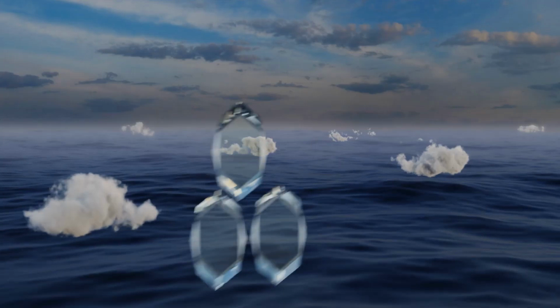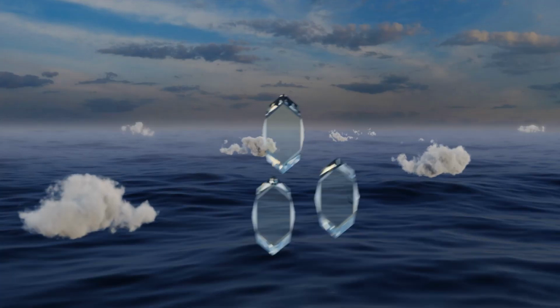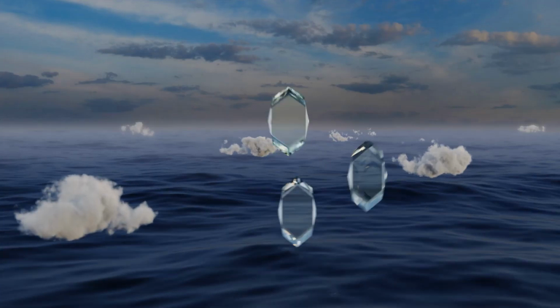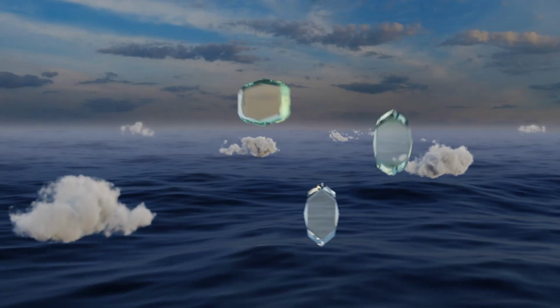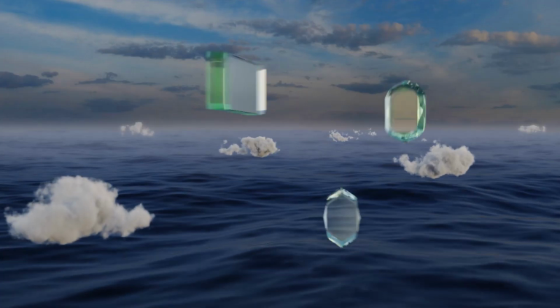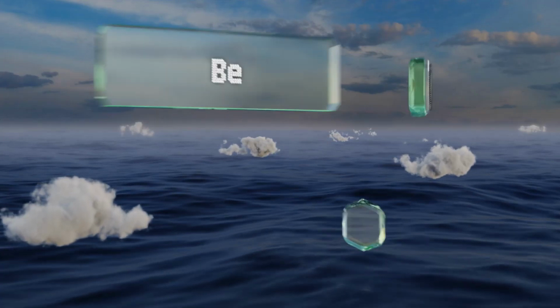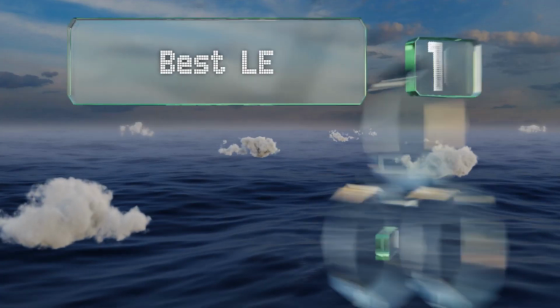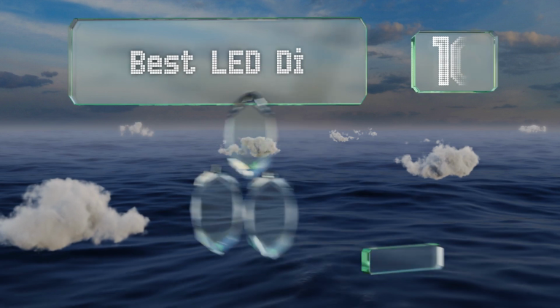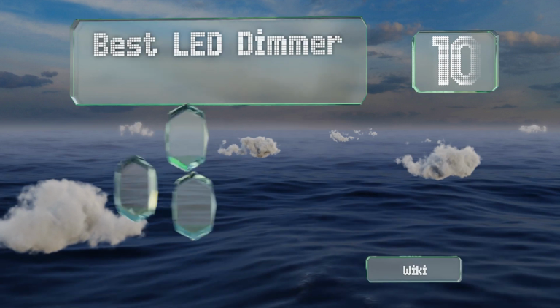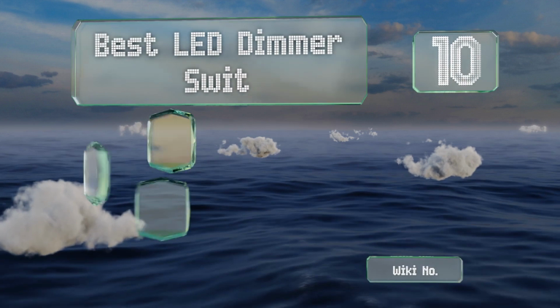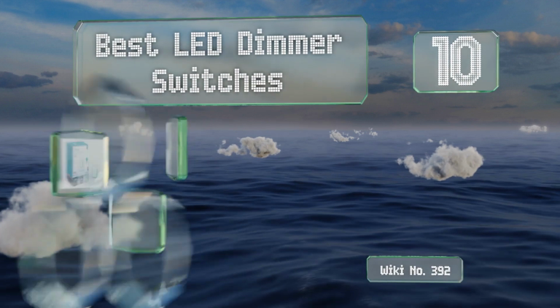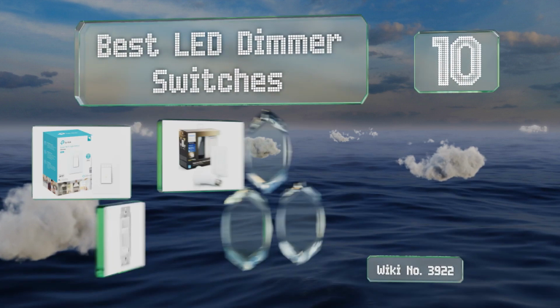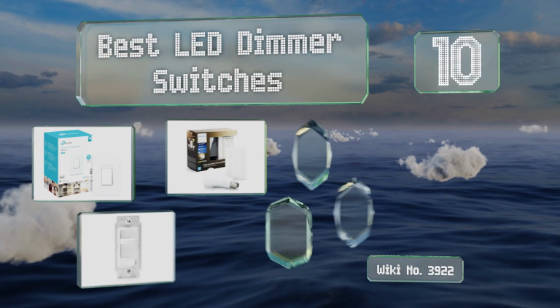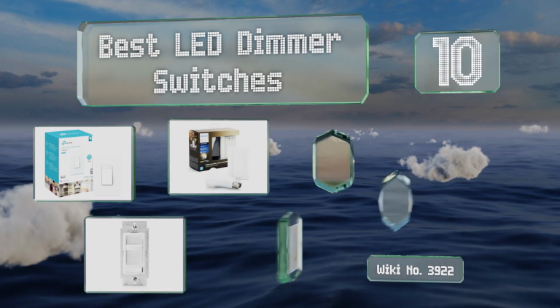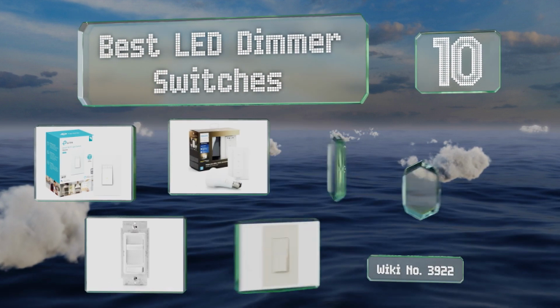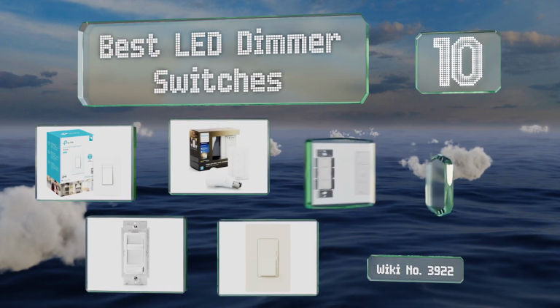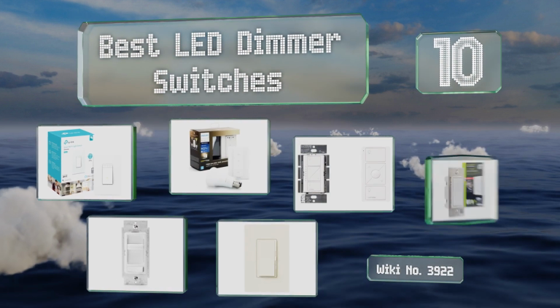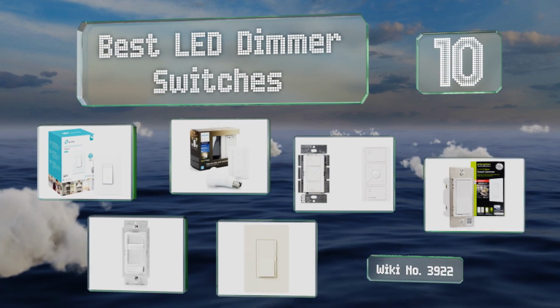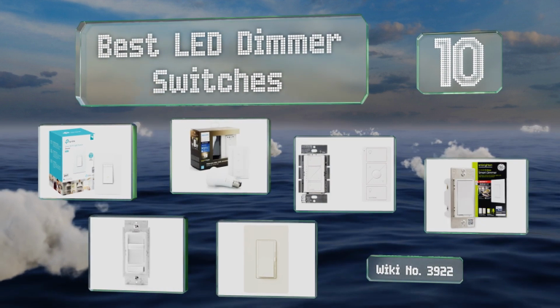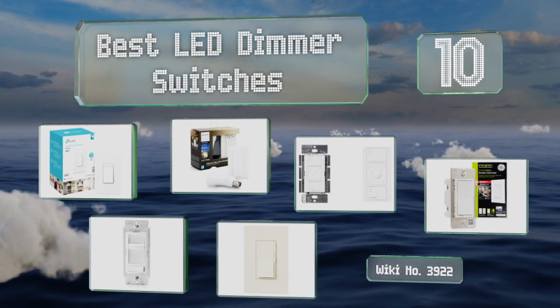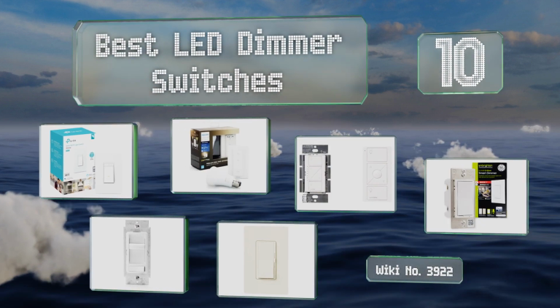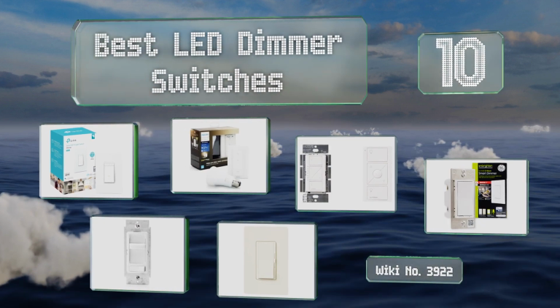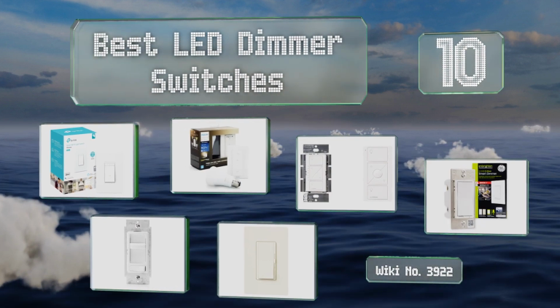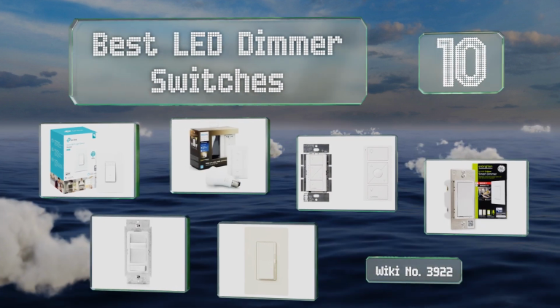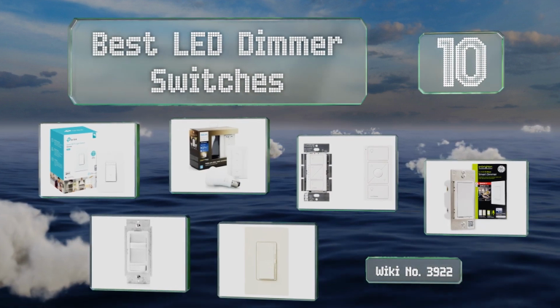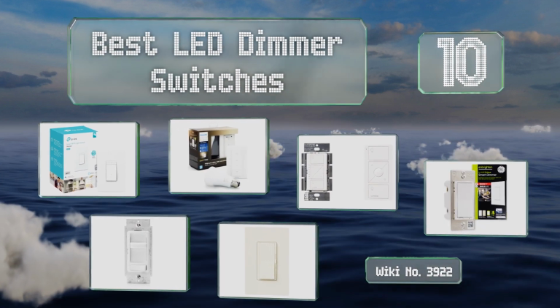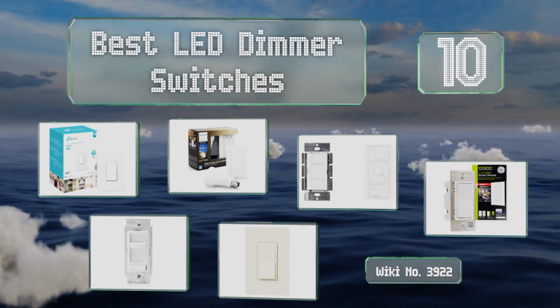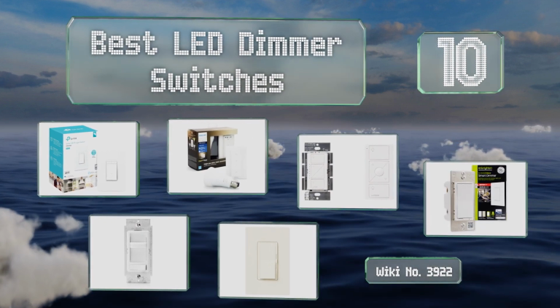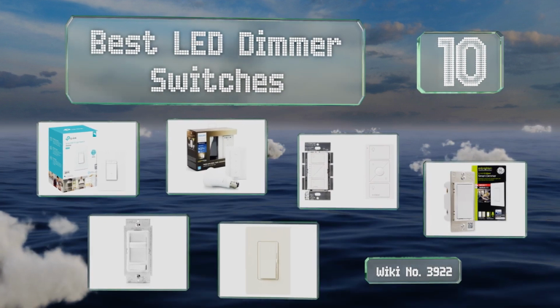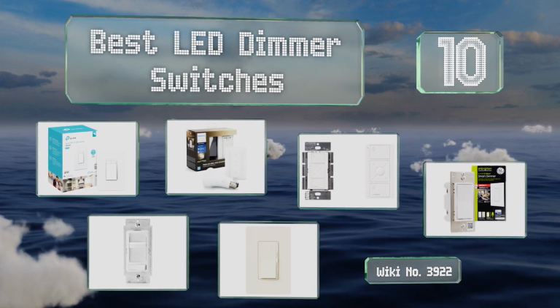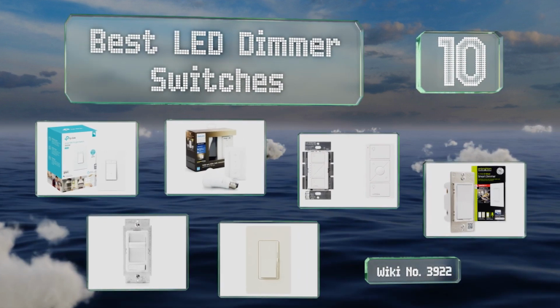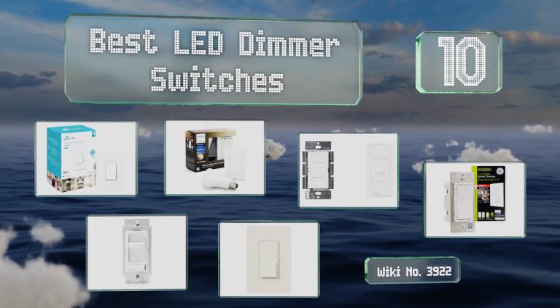EasyVid presents the 10 best LED dimmer switches. Let's get started with the list.